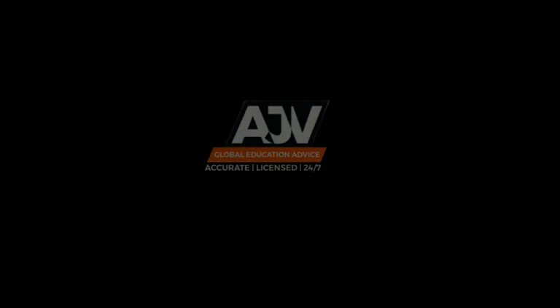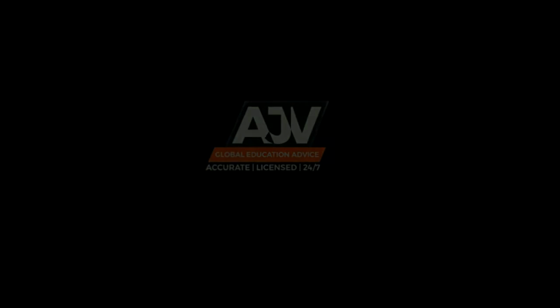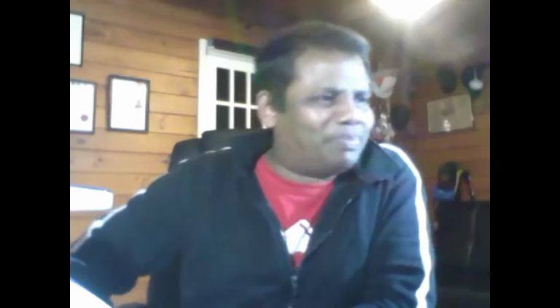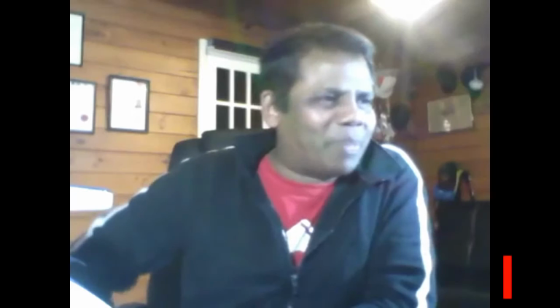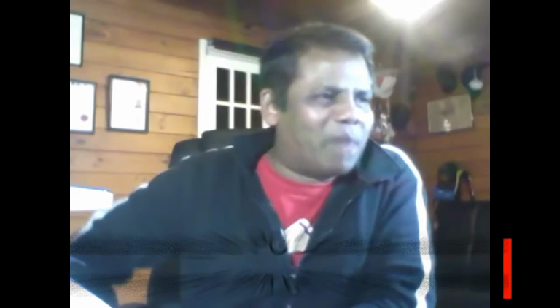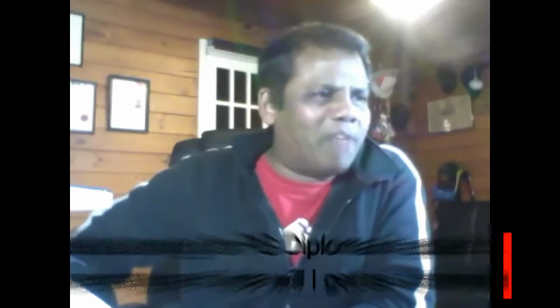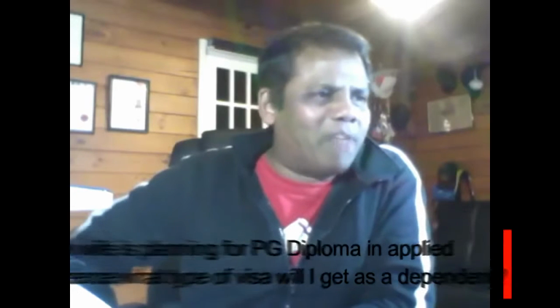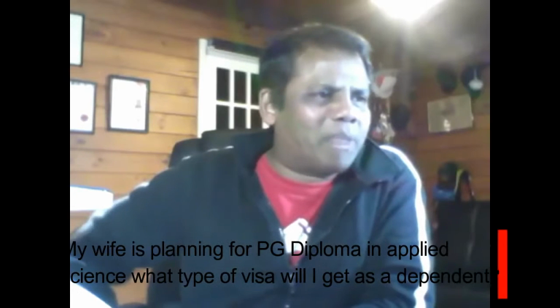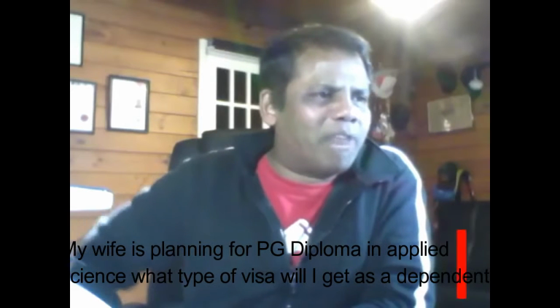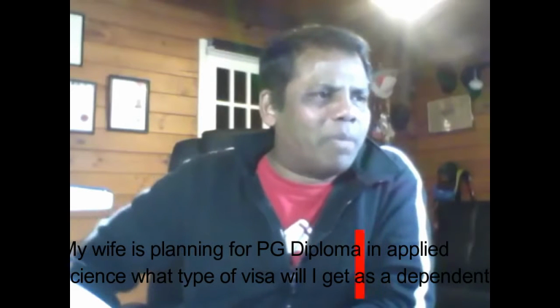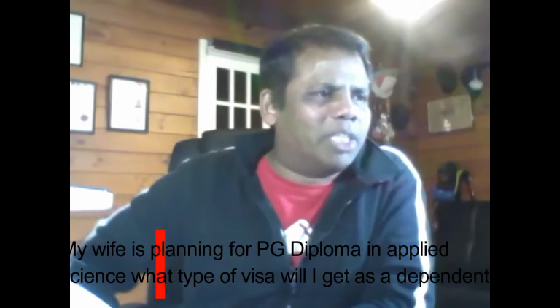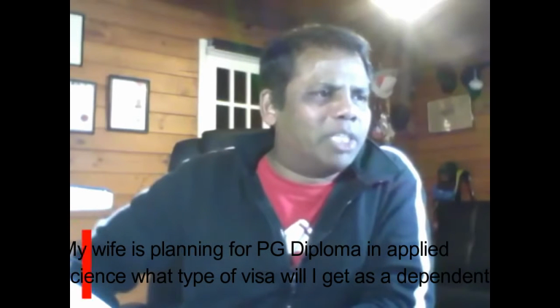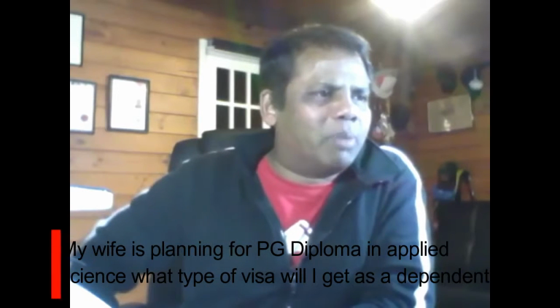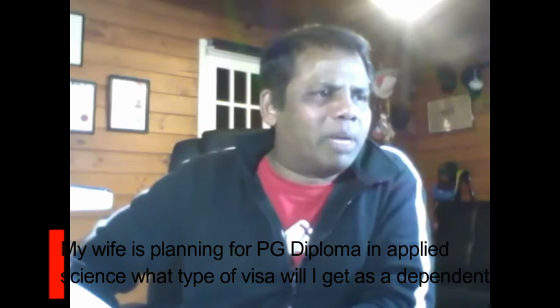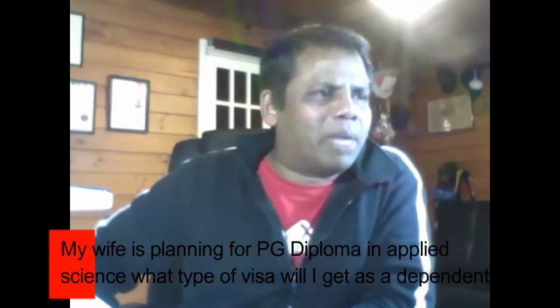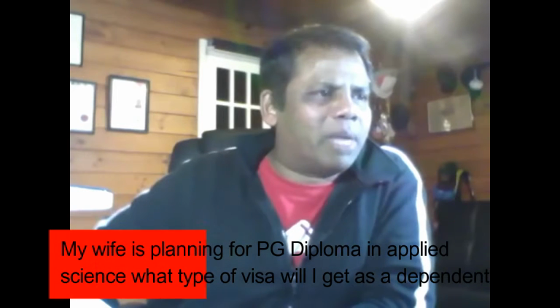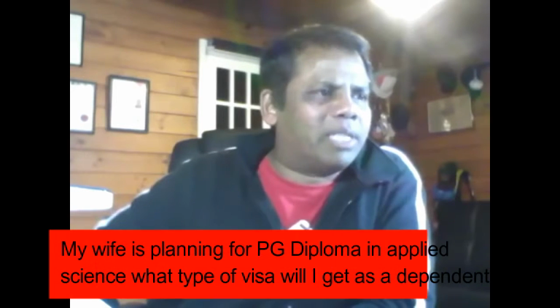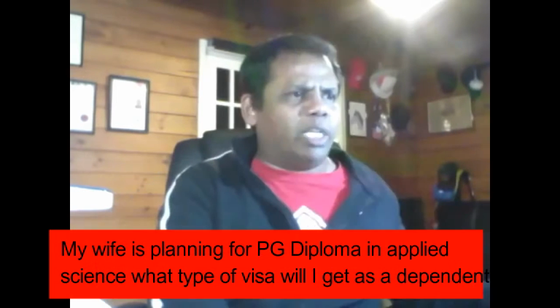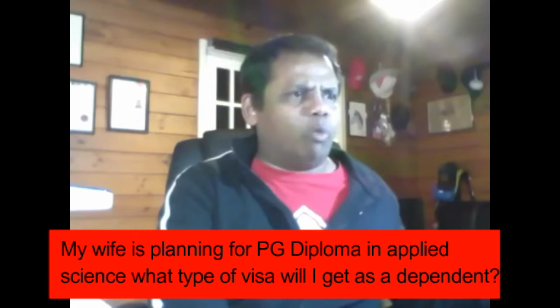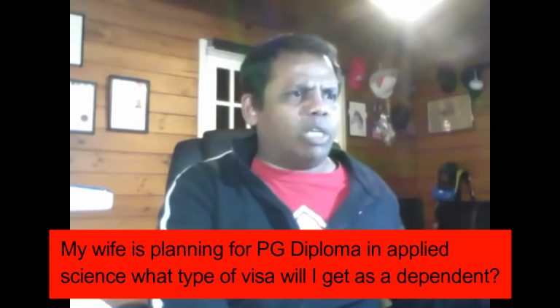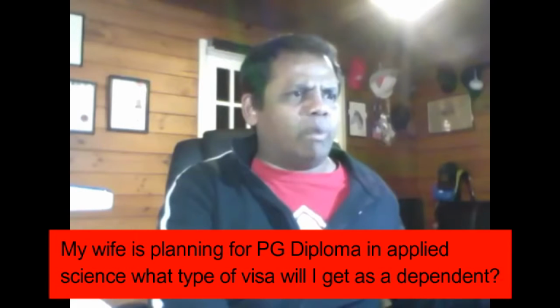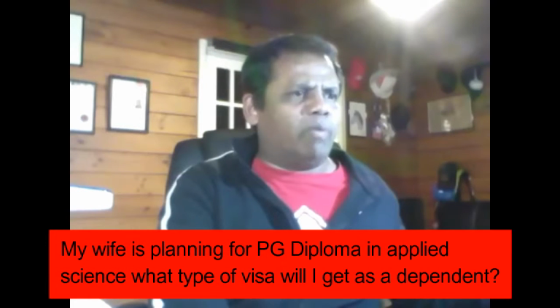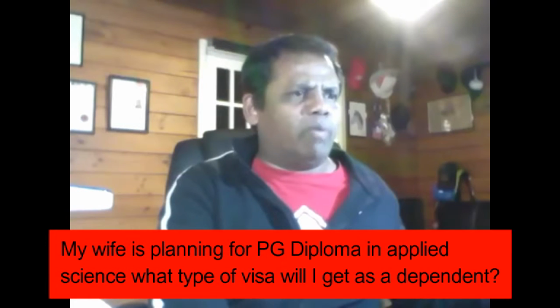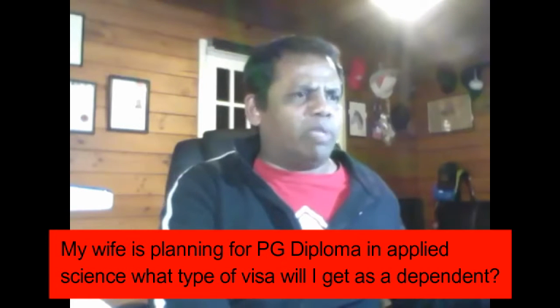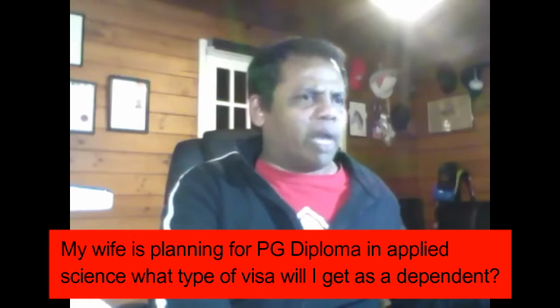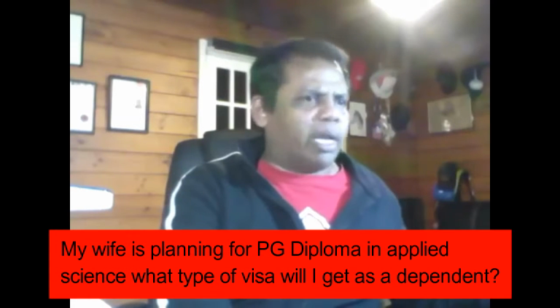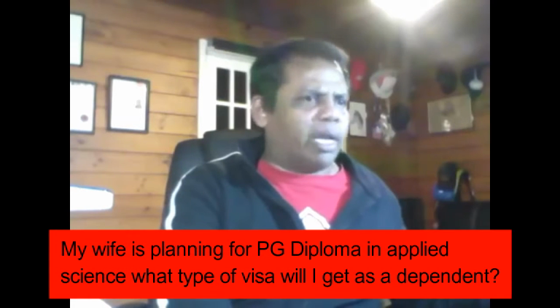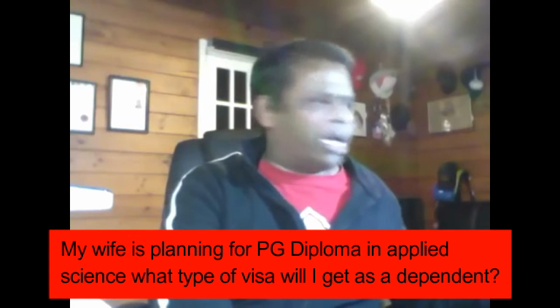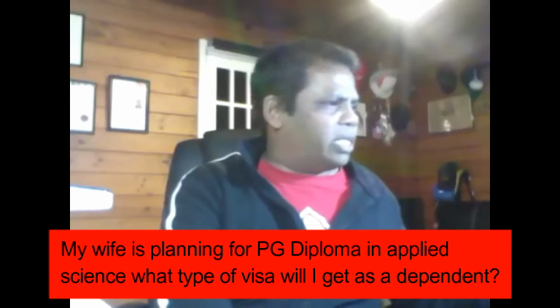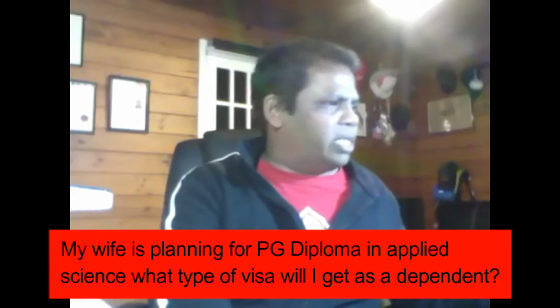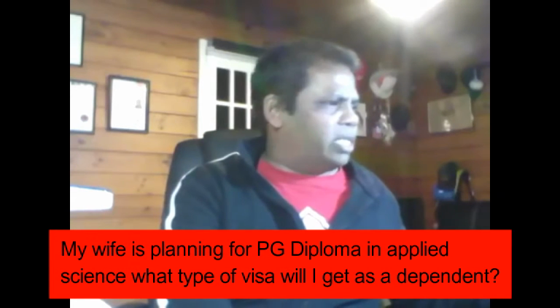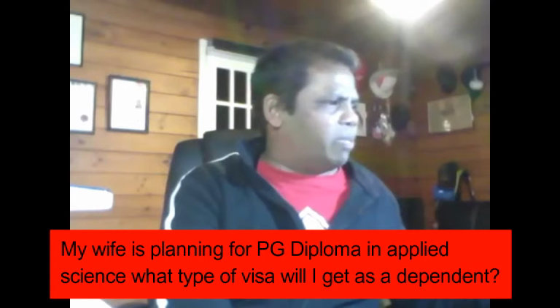My wife is planning for a postgraduate diploma in applied science. What type of visa will I get as a dependent?